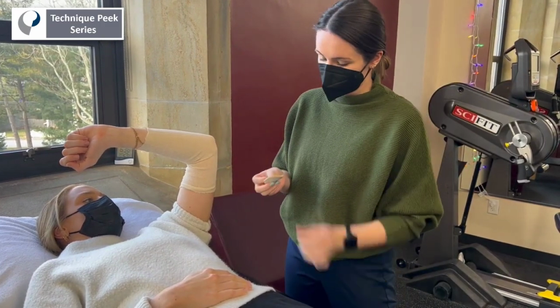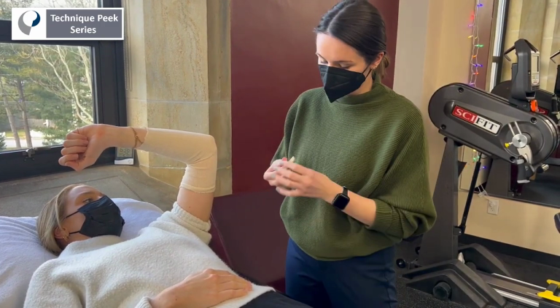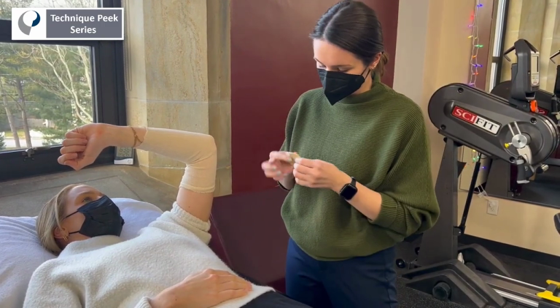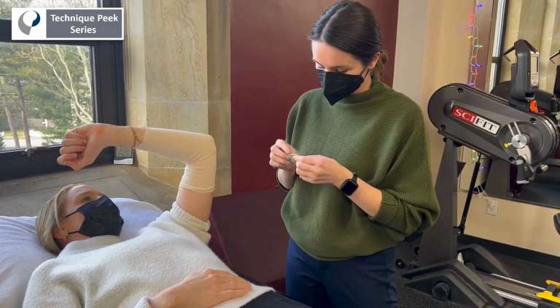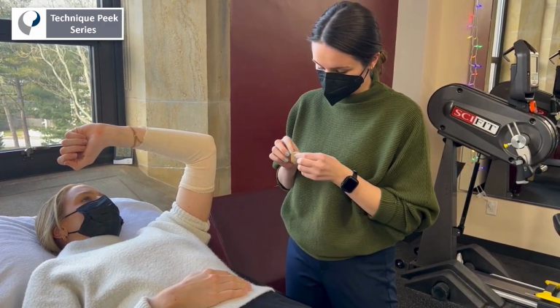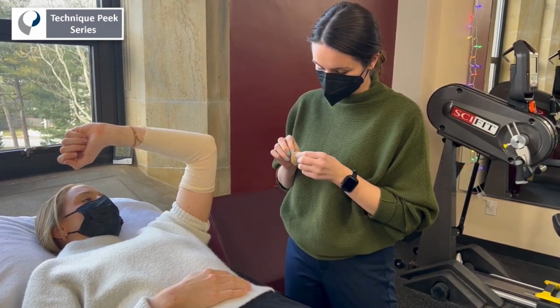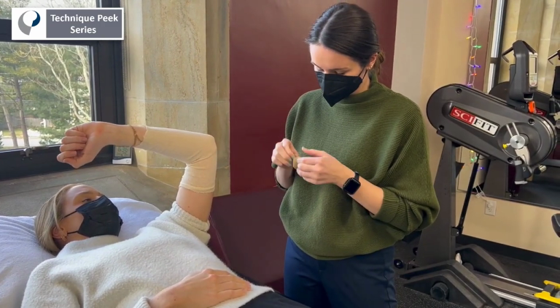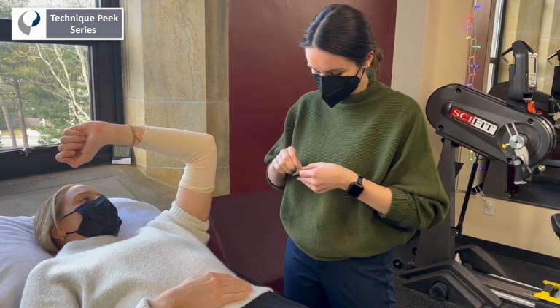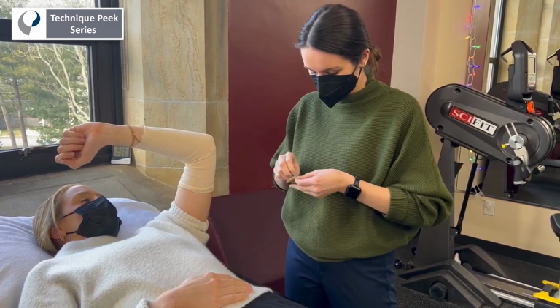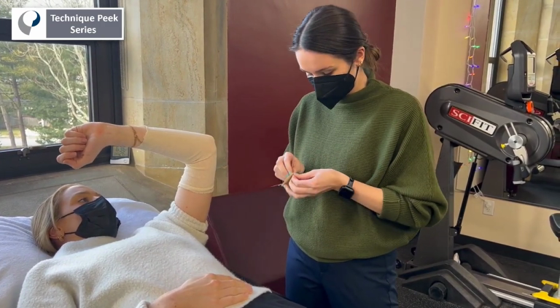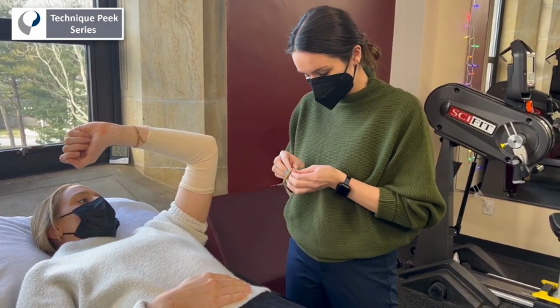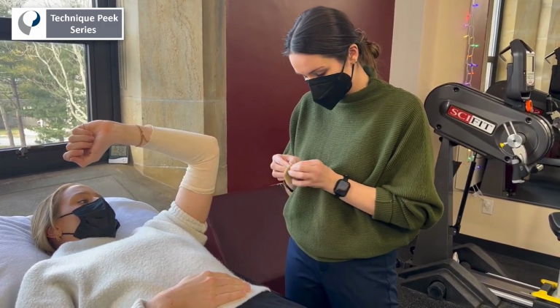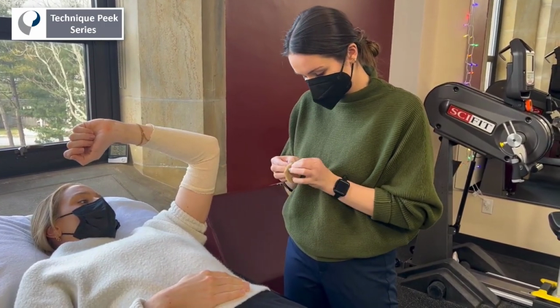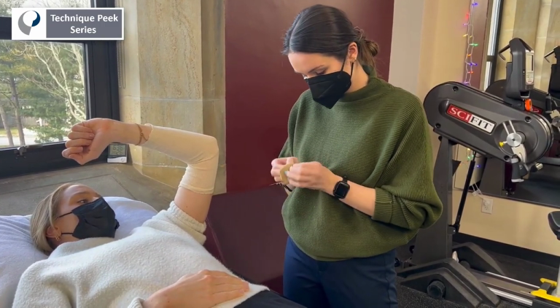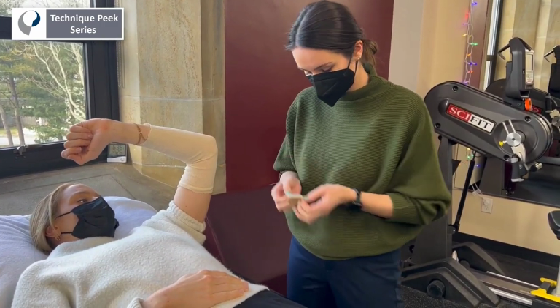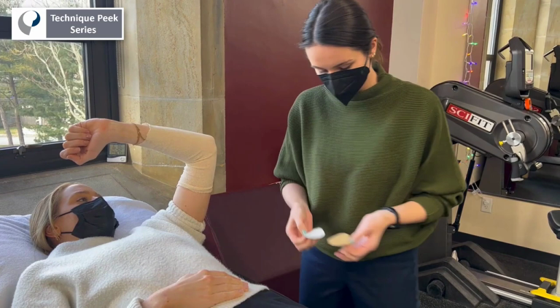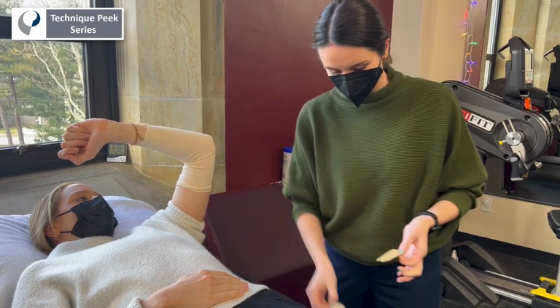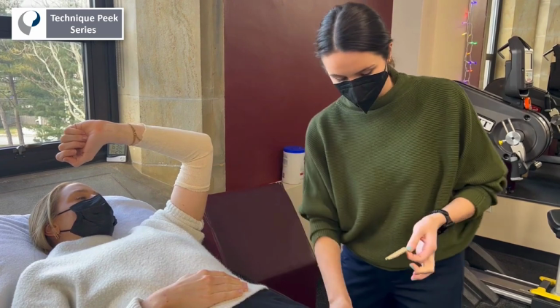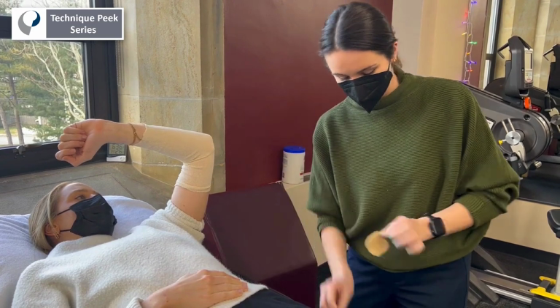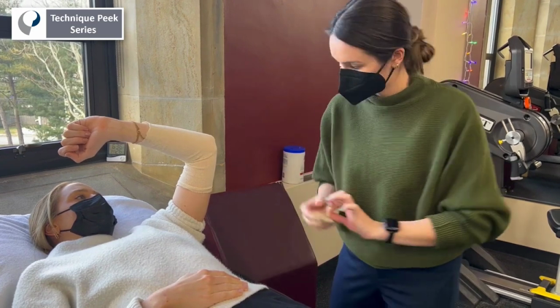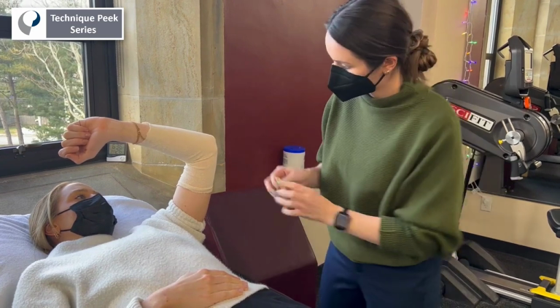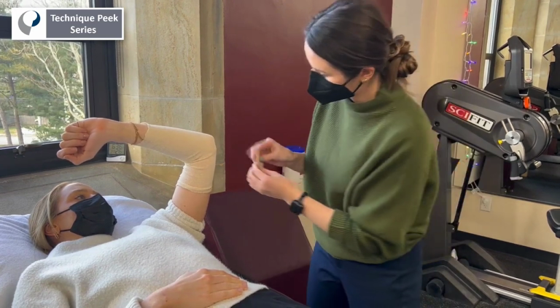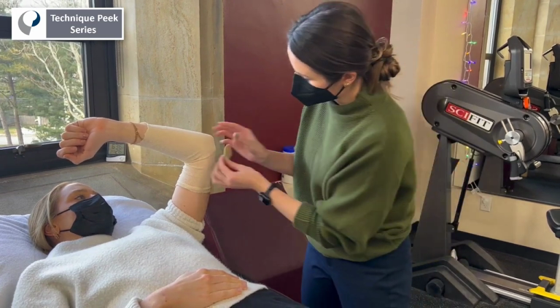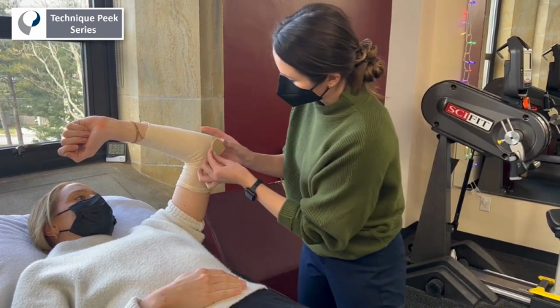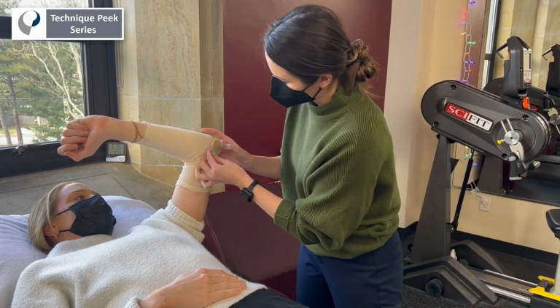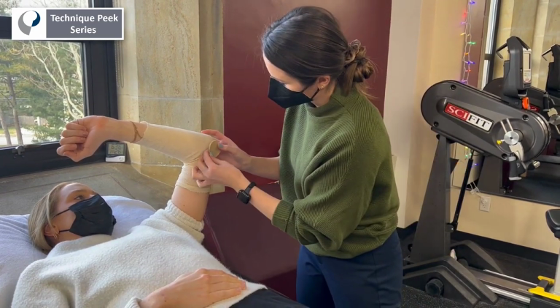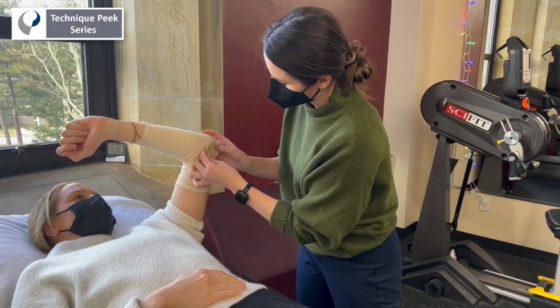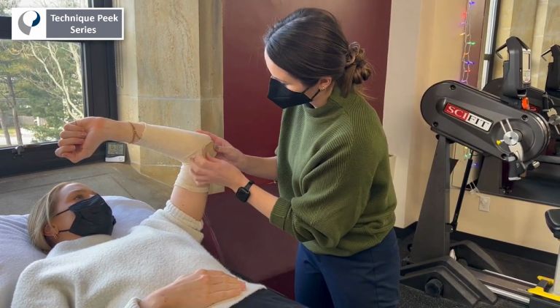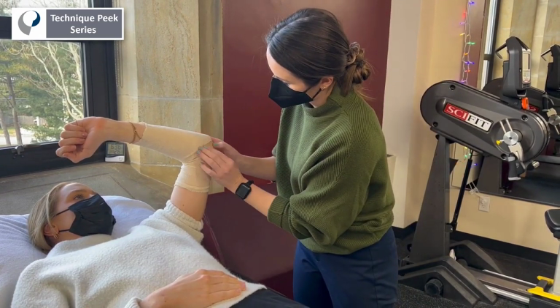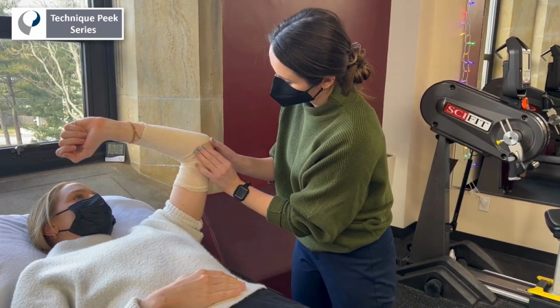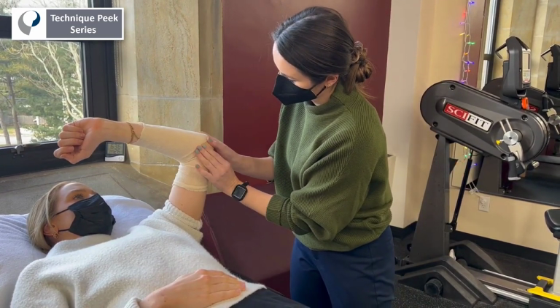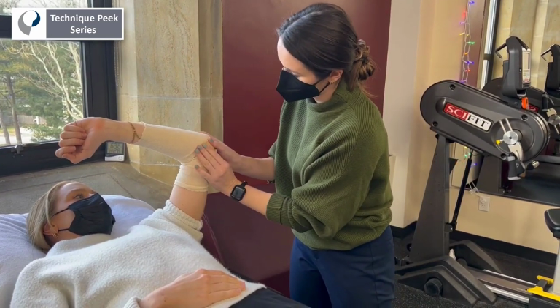Be sure to pad the medial and lateral epicondyles, as these can be points of high pressure while wearing the splint.